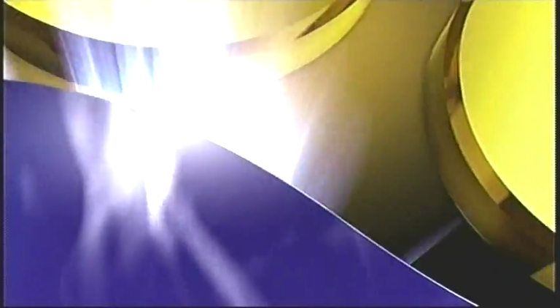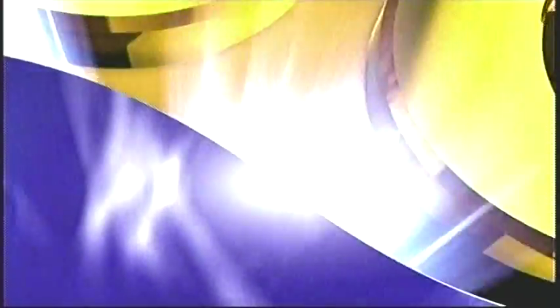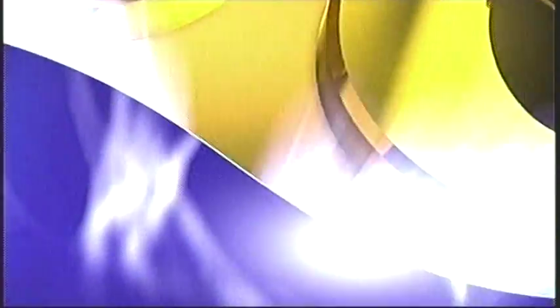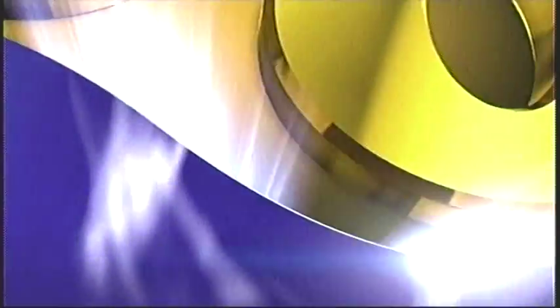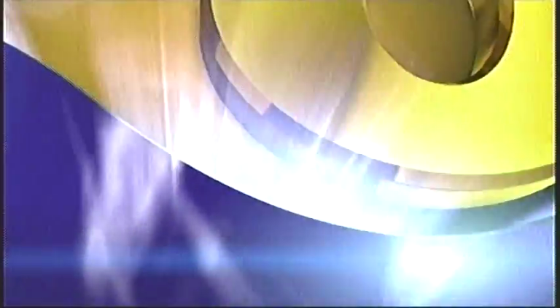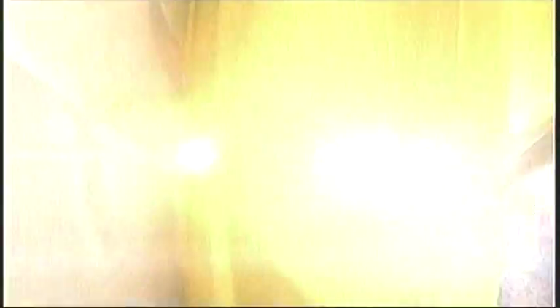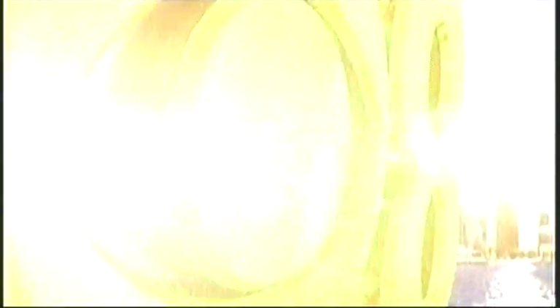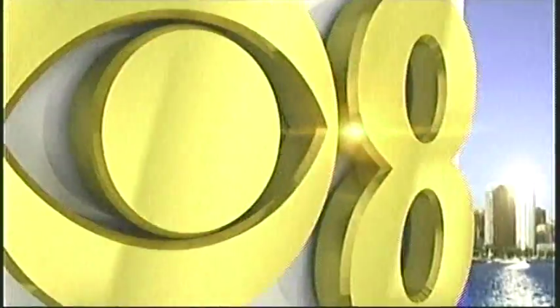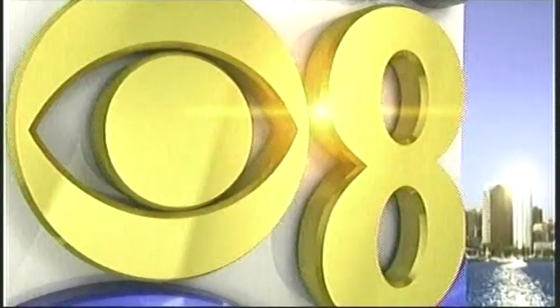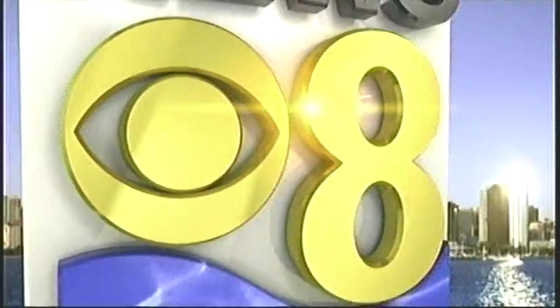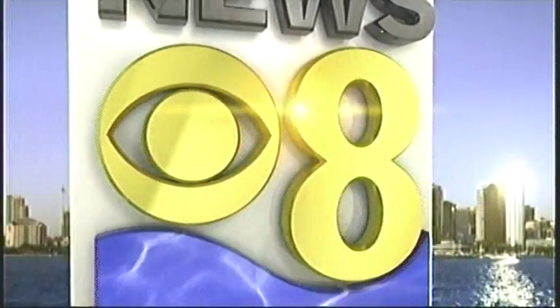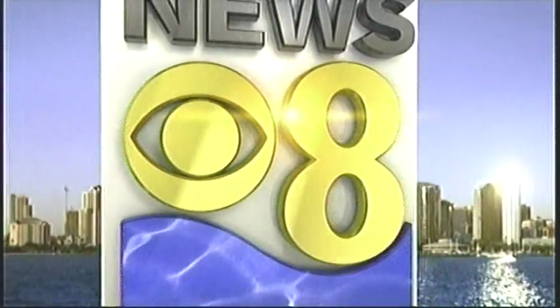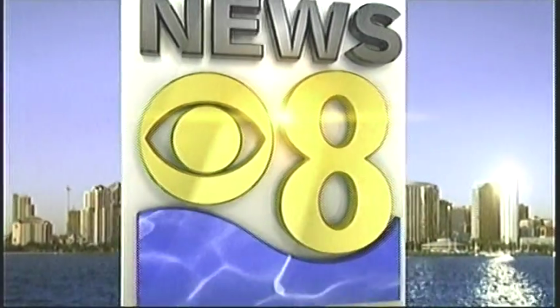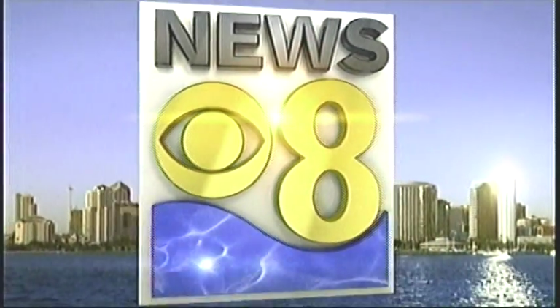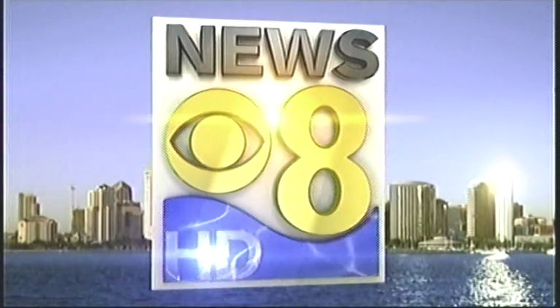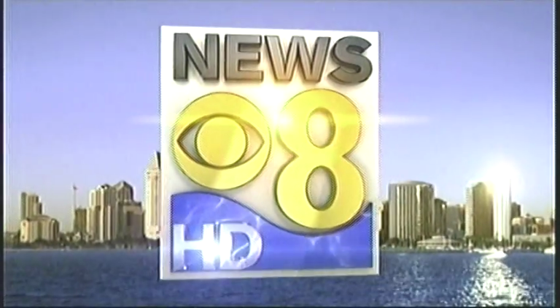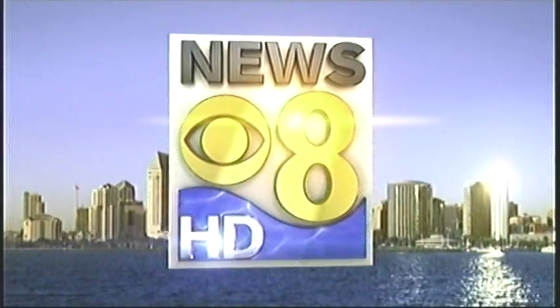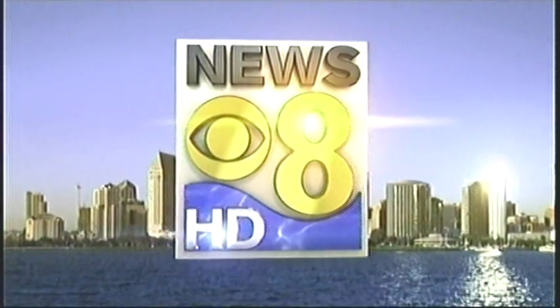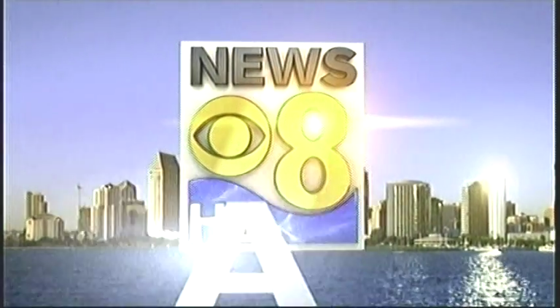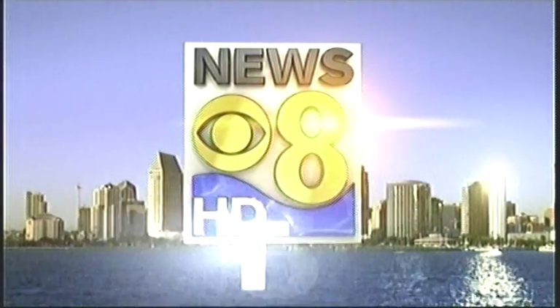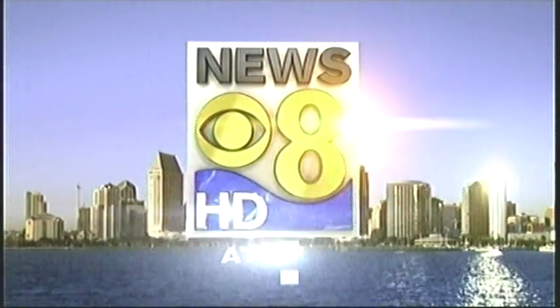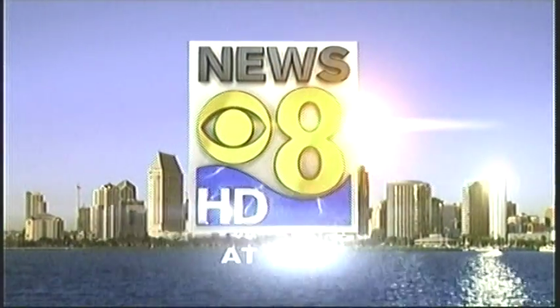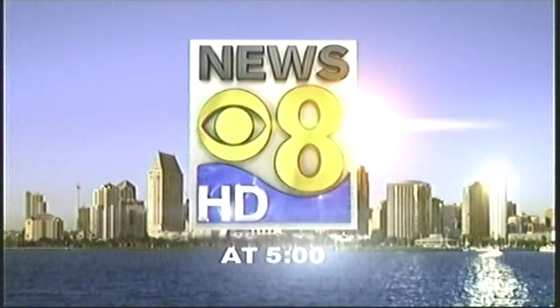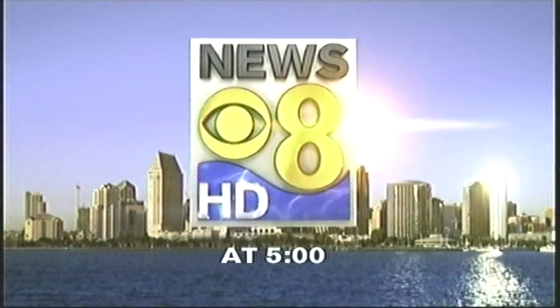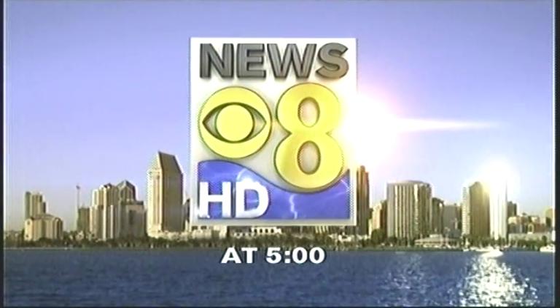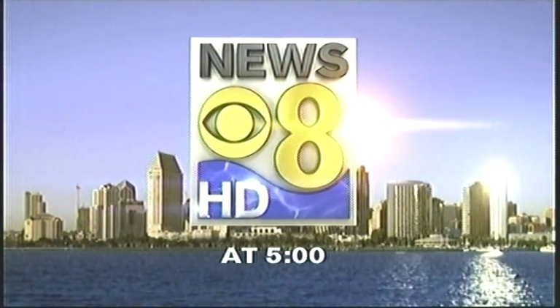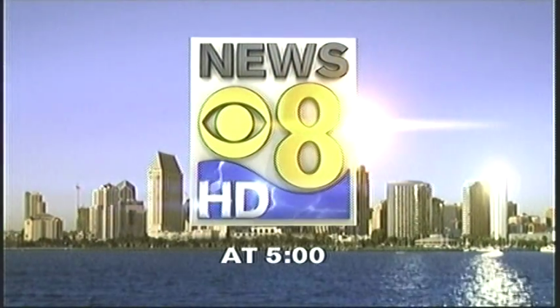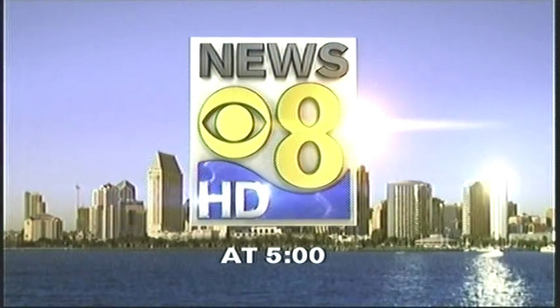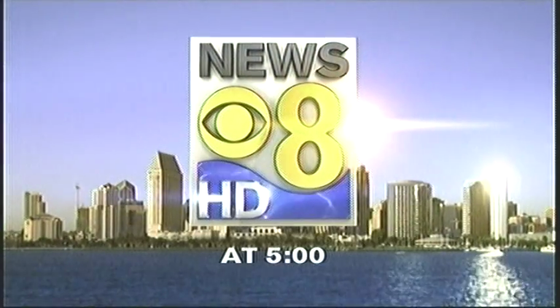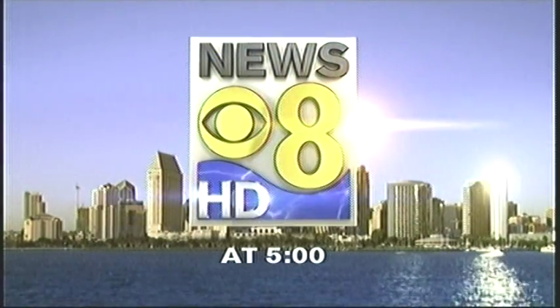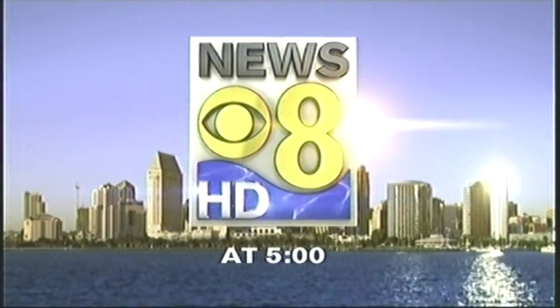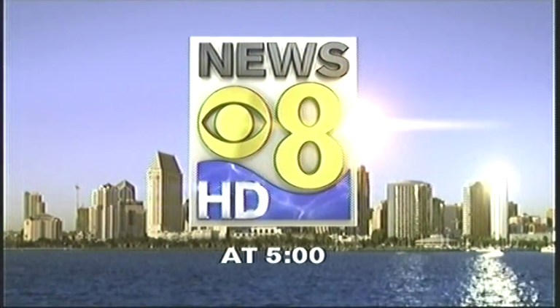You're watching San Diego's breaking news leader. This is News 8 at 5.